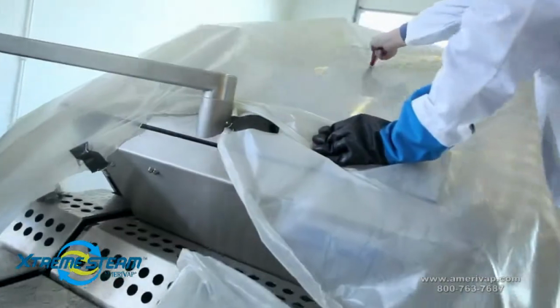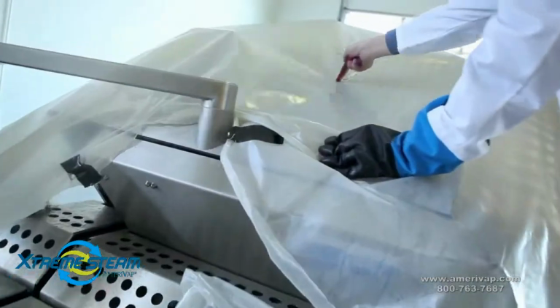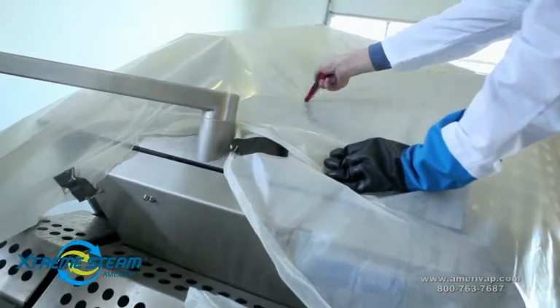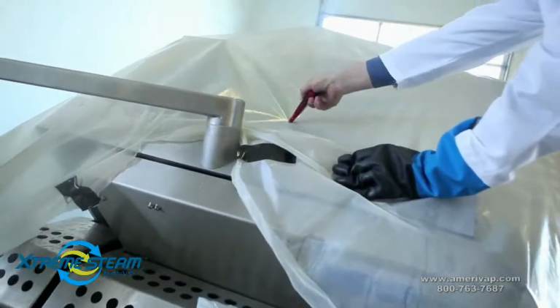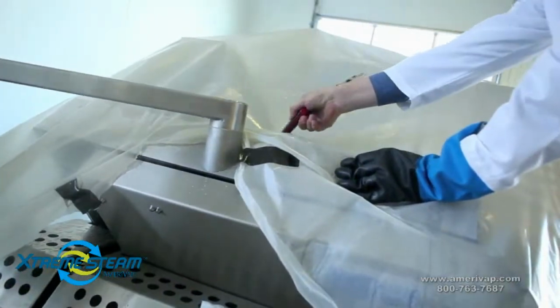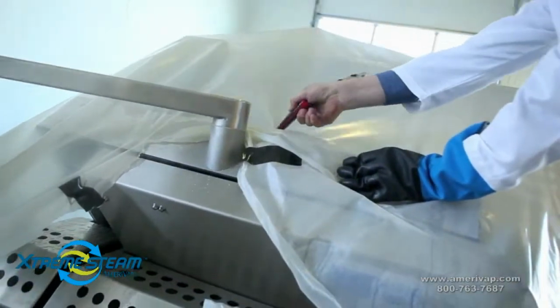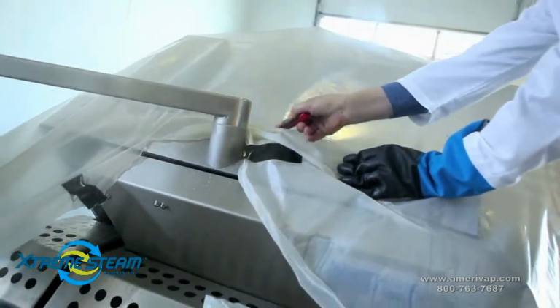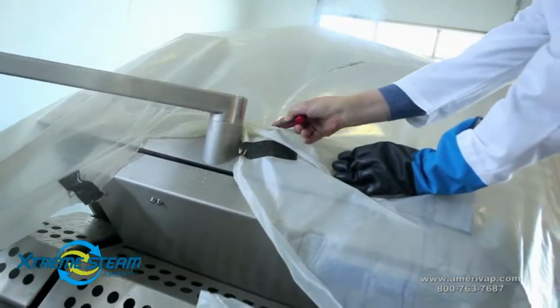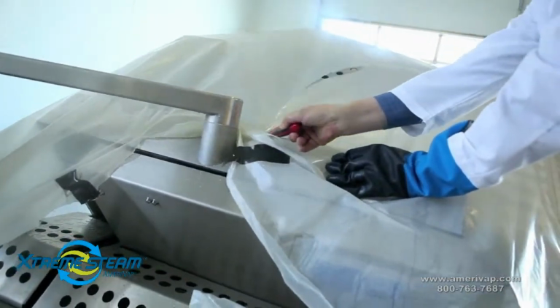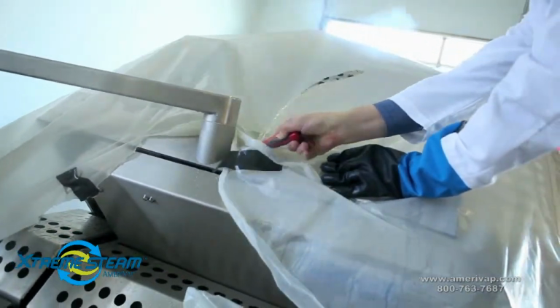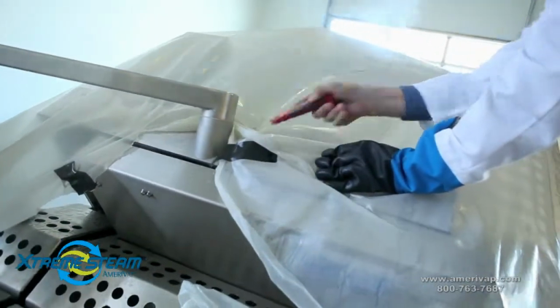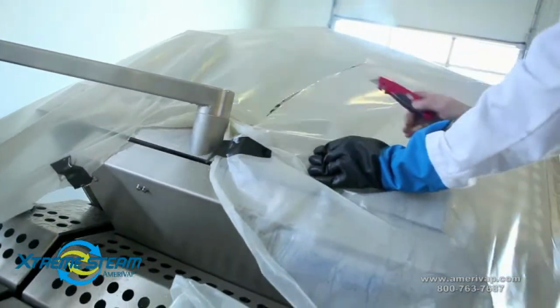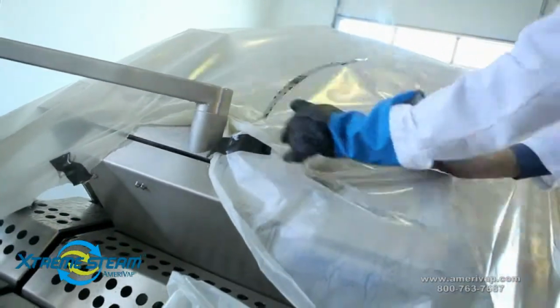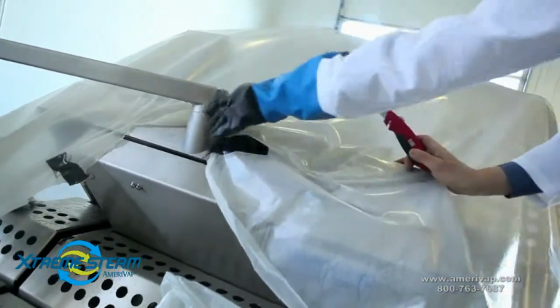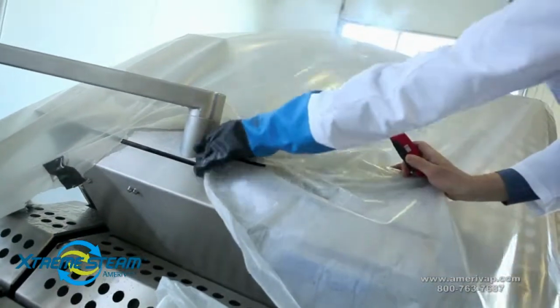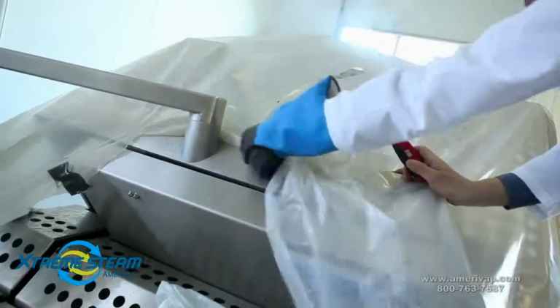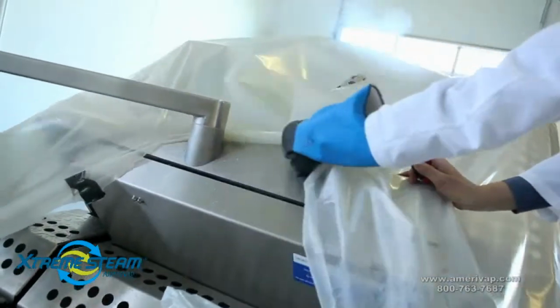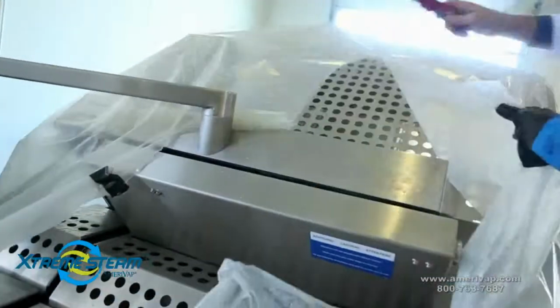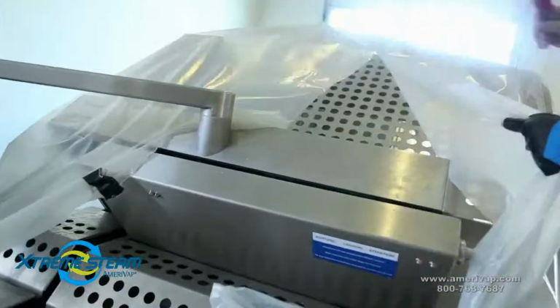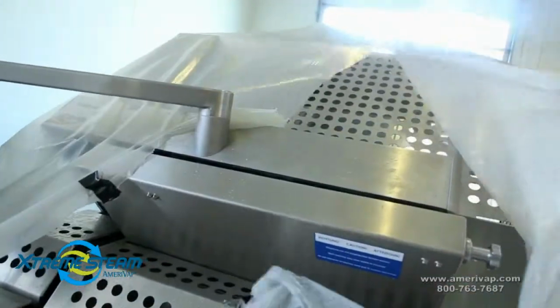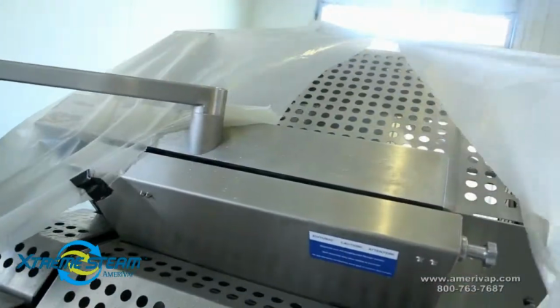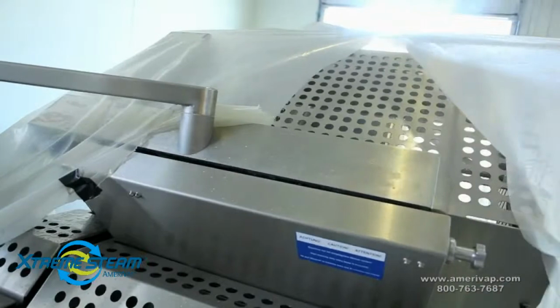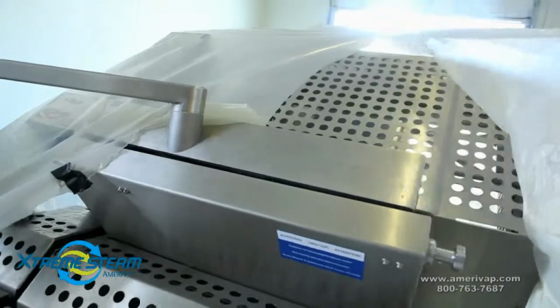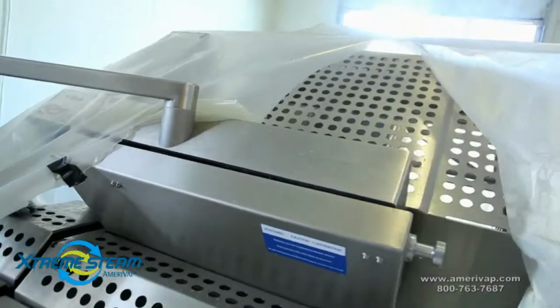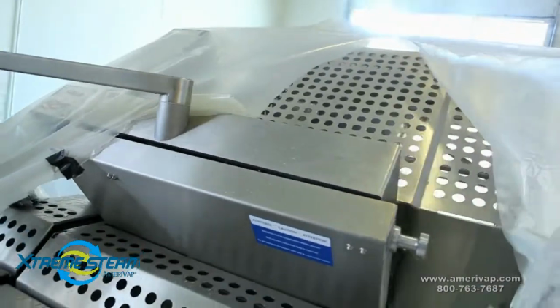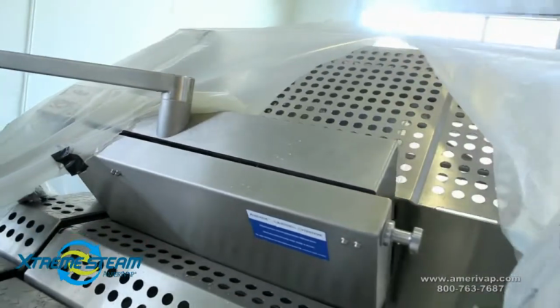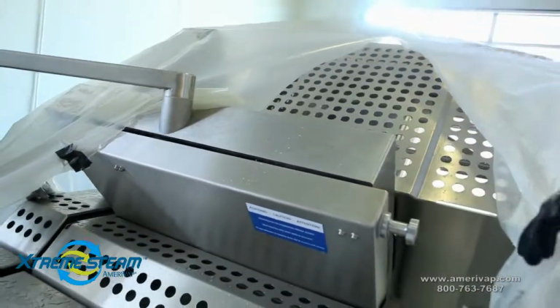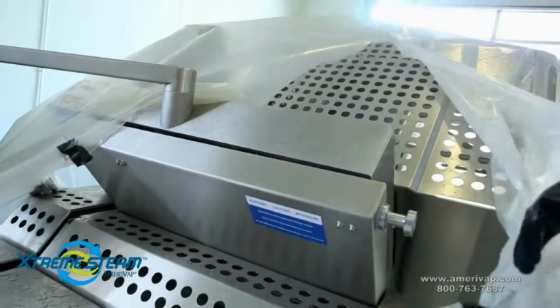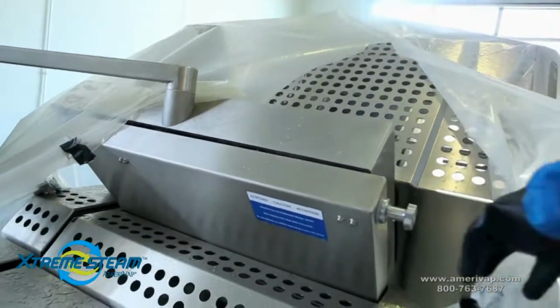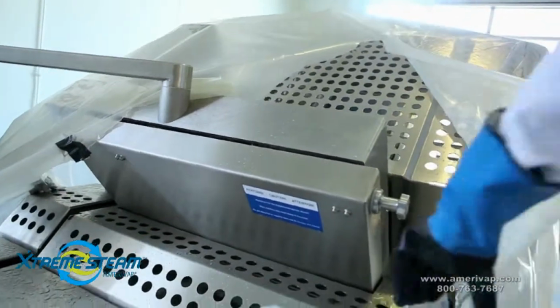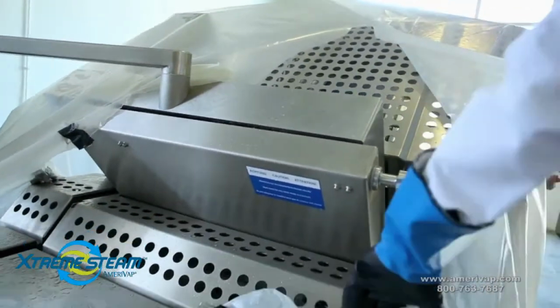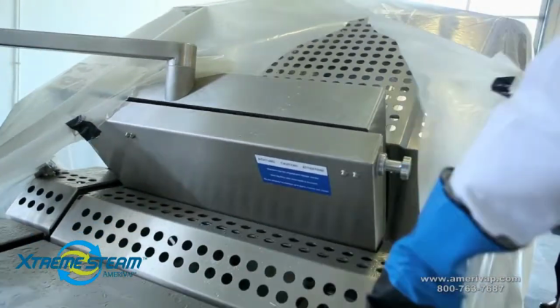When removing the plastic, slice open at the top, allowing it to peel away from the machine to prevent contamination.